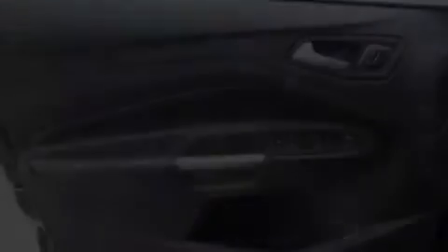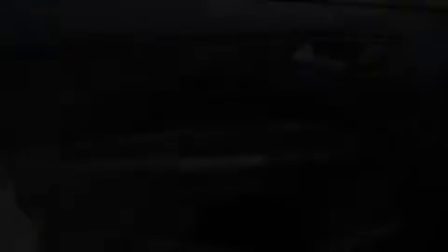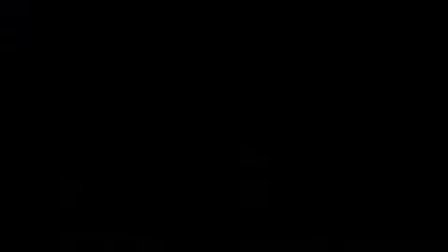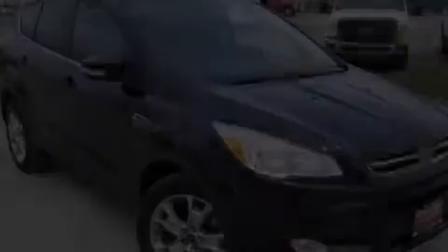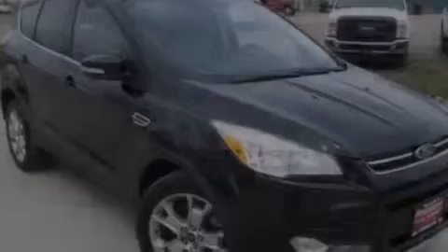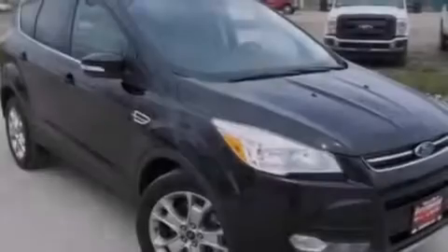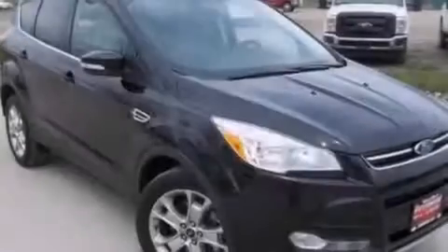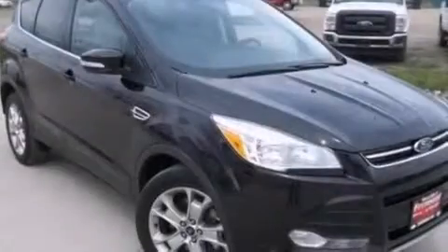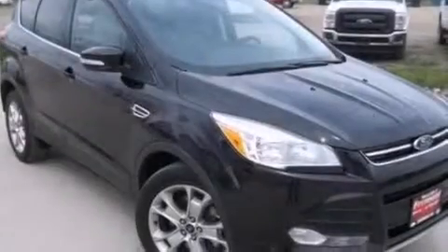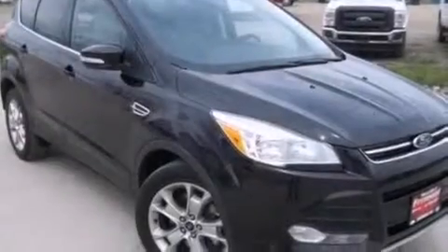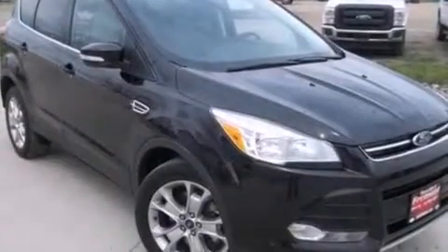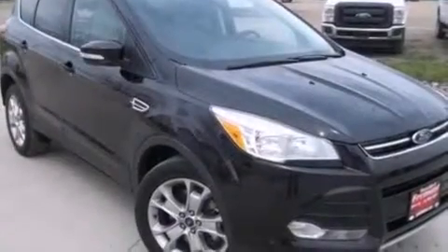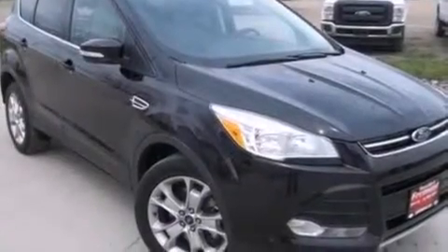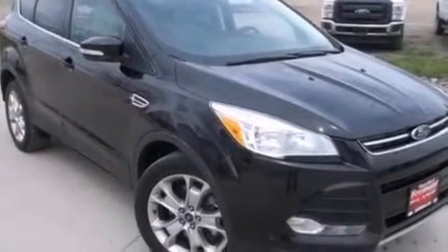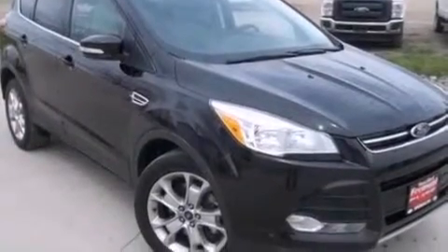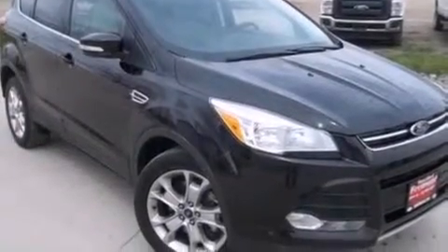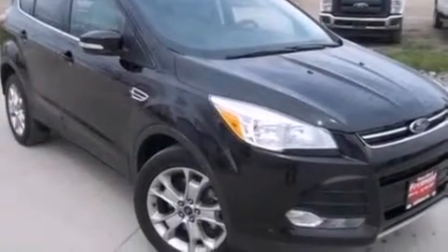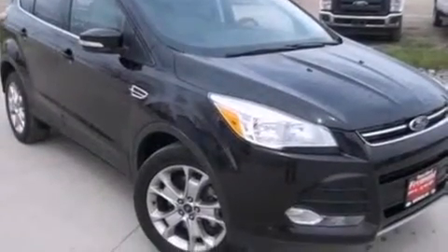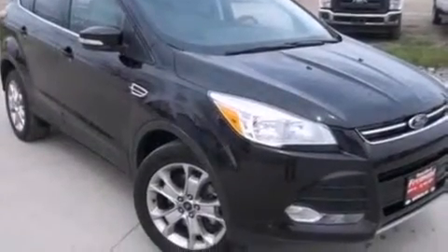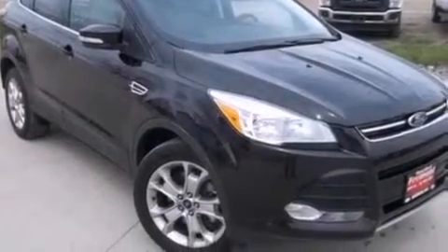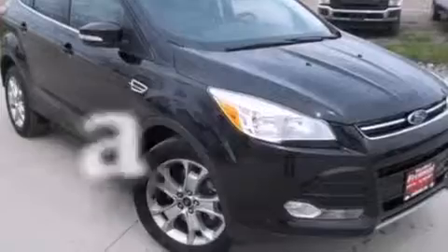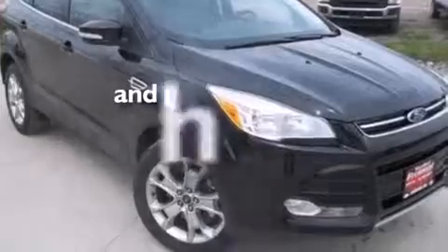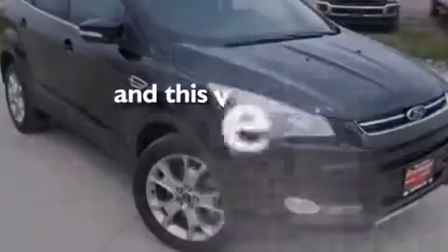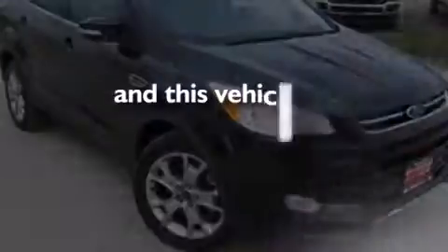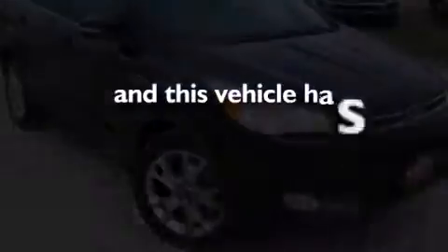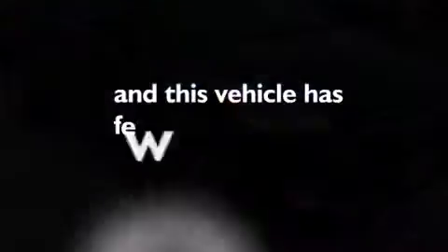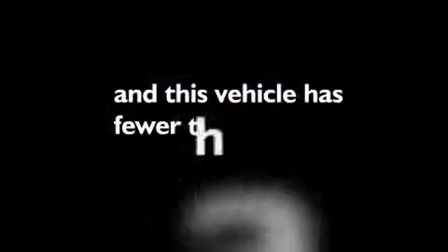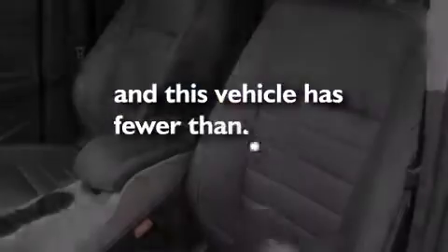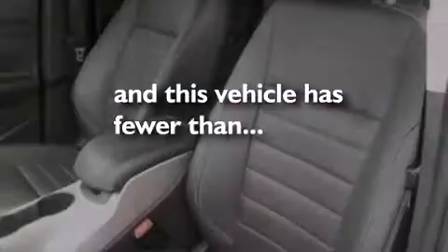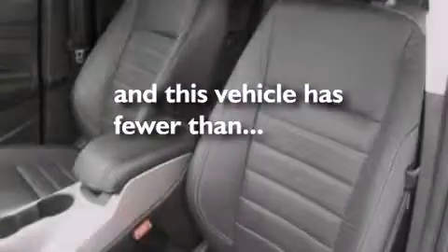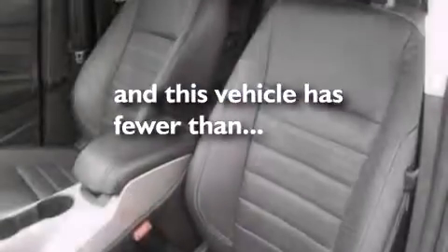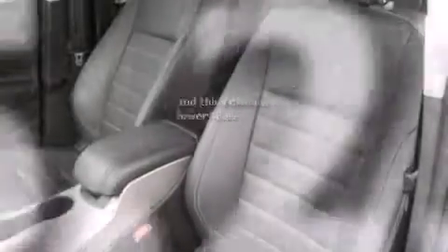An anti-lock braking system, a rear spoiler, and this vehicle has less than 26,000 miles.